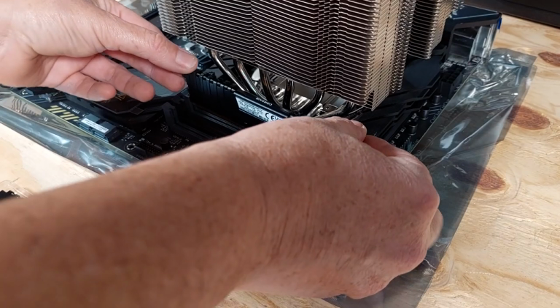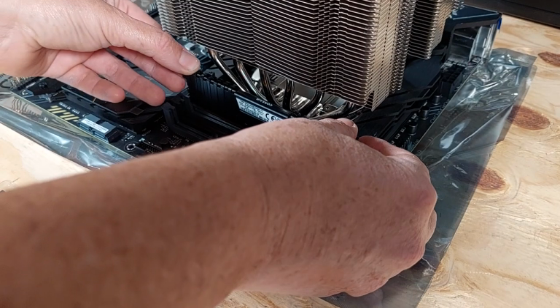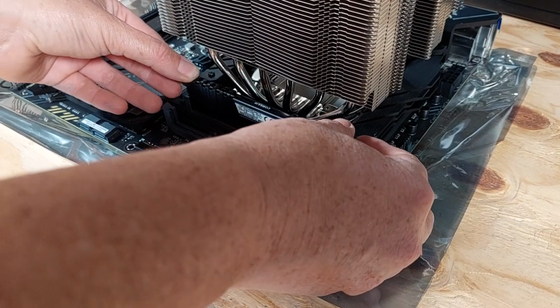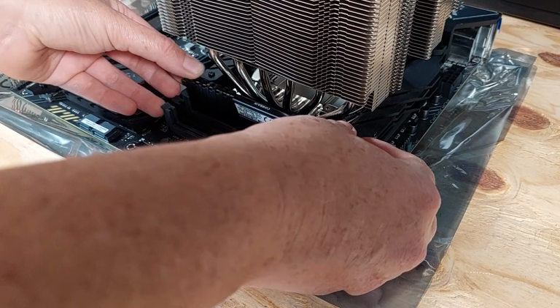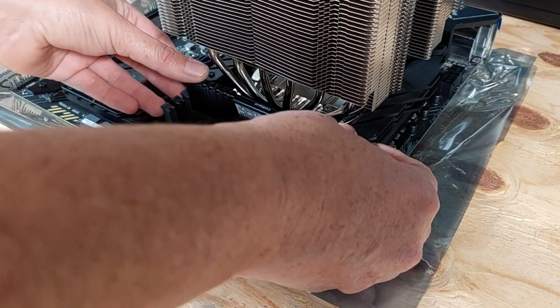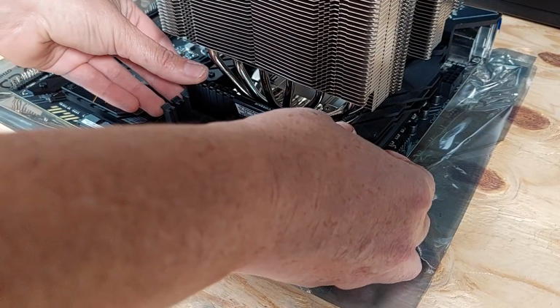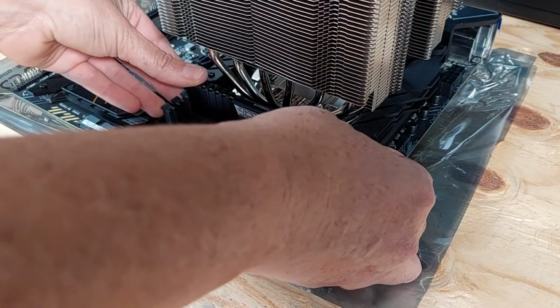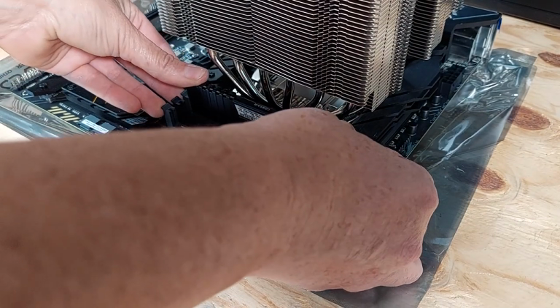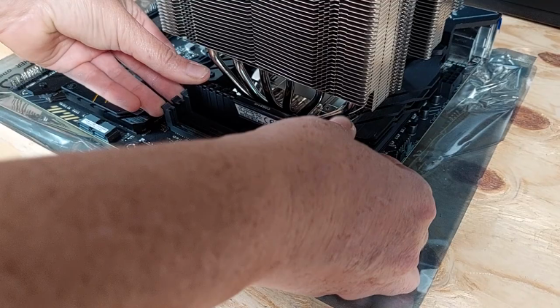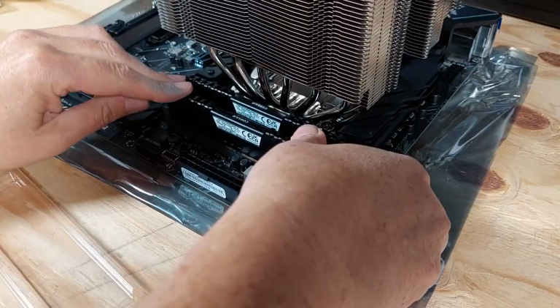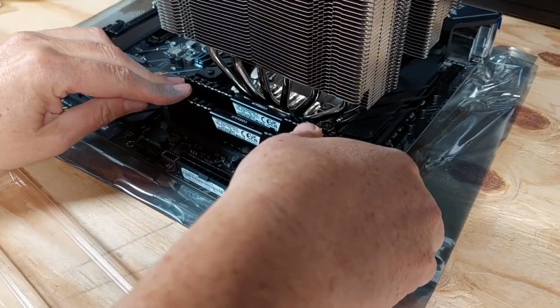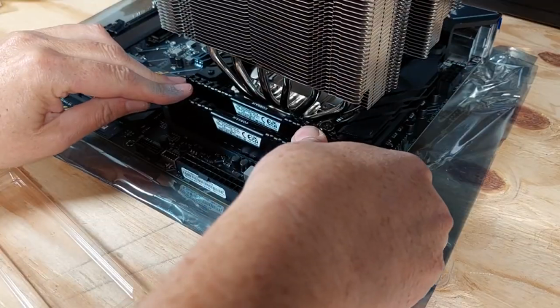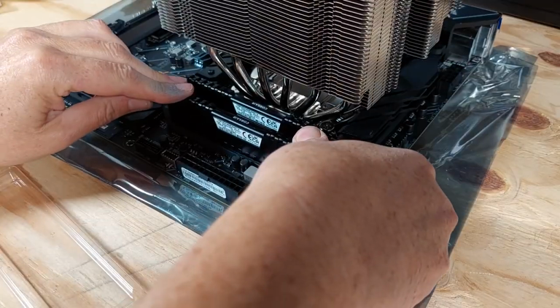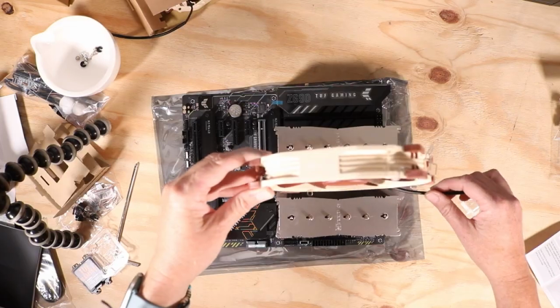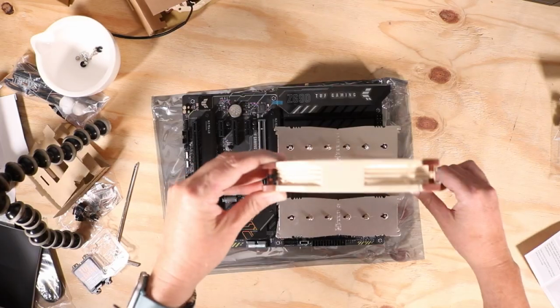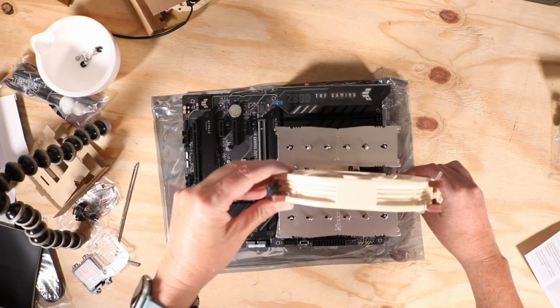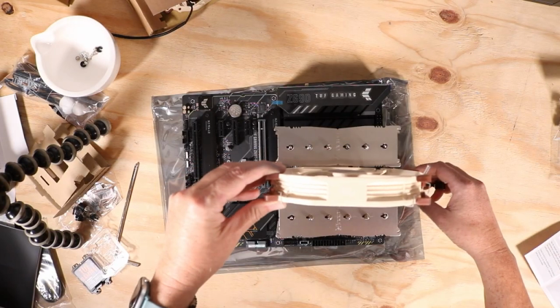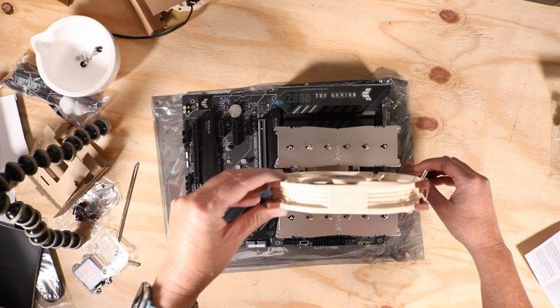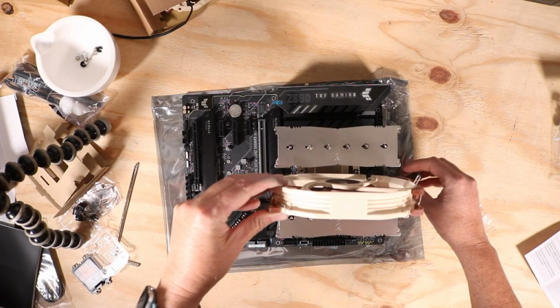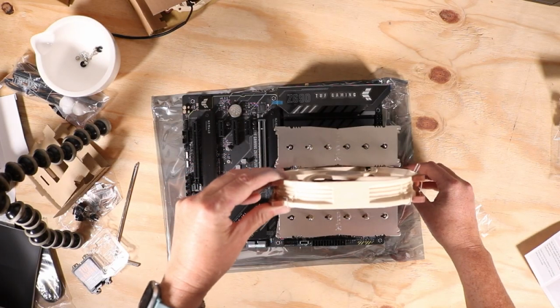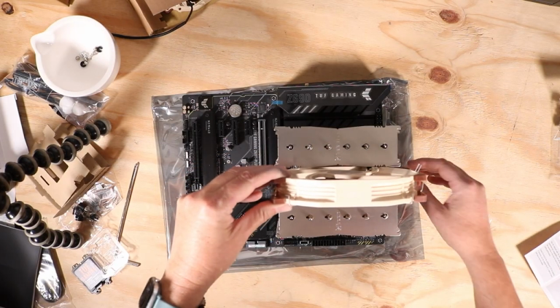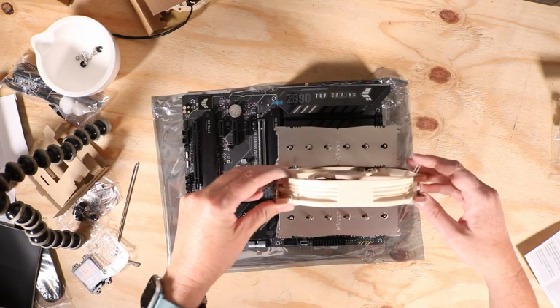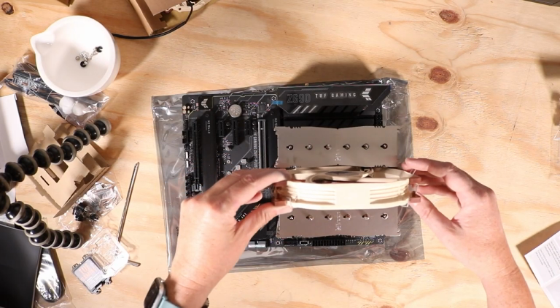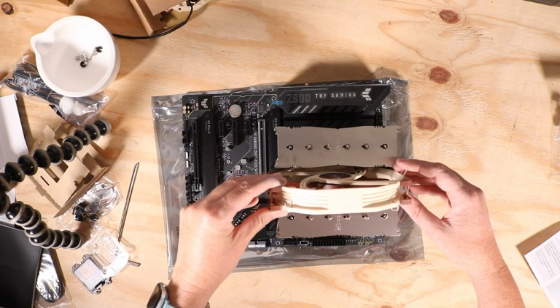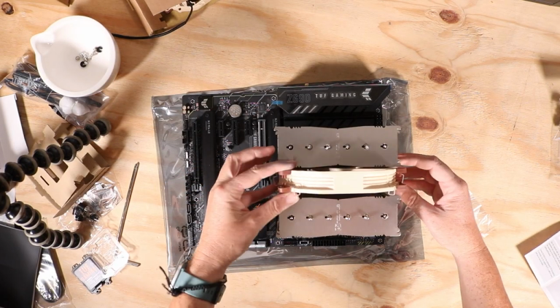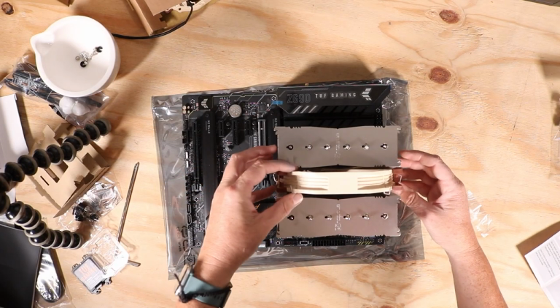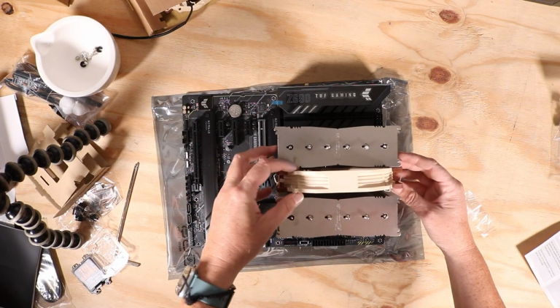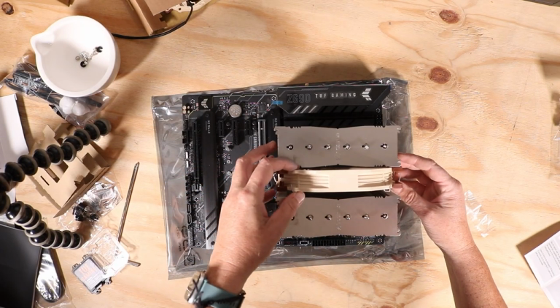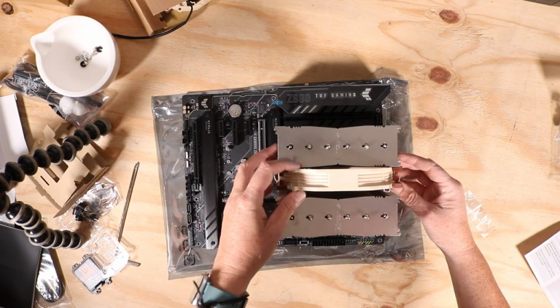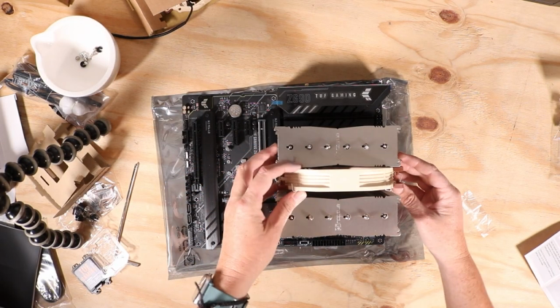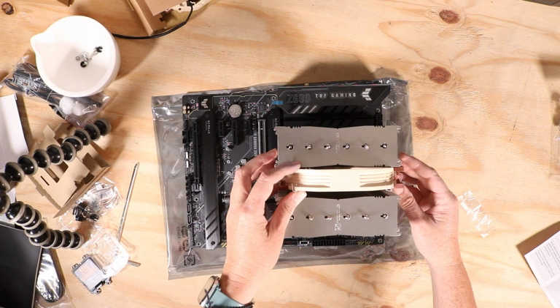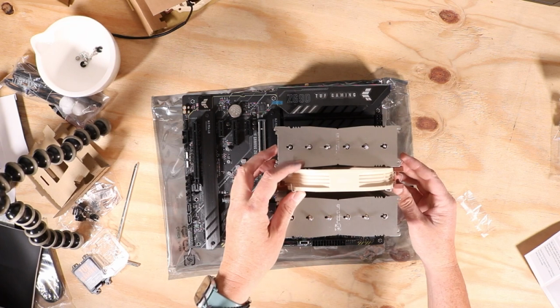Before installing the fans, I have to install the RAM sticks. And now I can install the fans, starting with the one that was on the heatsink out of the box.